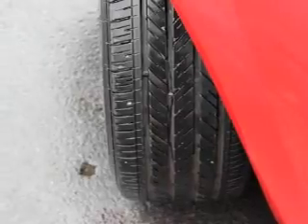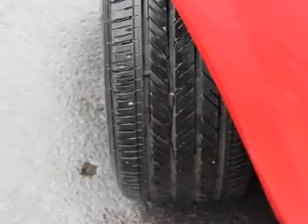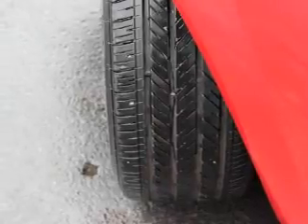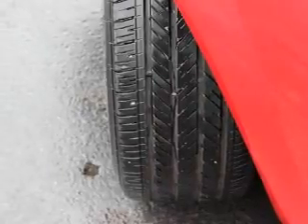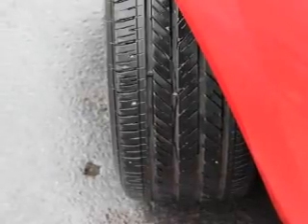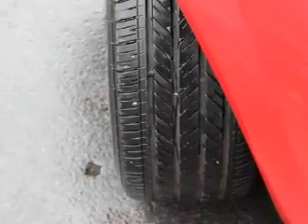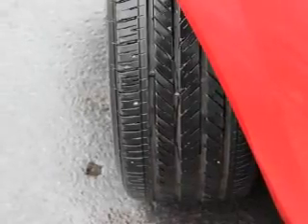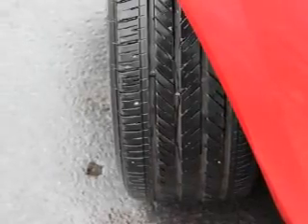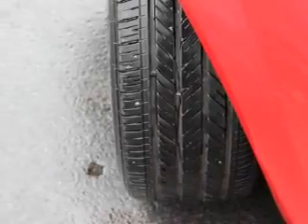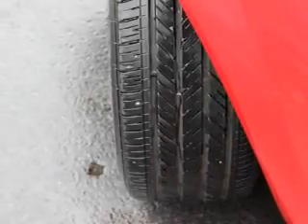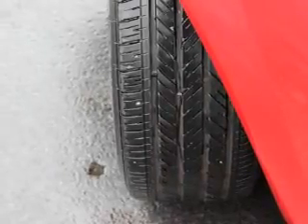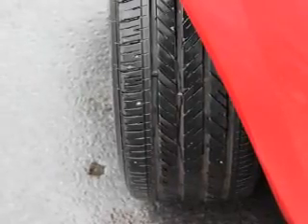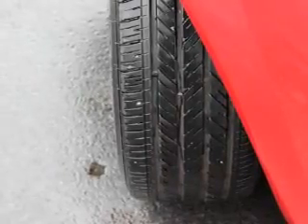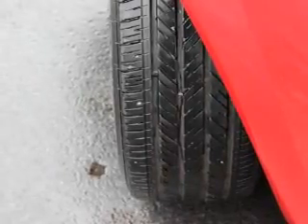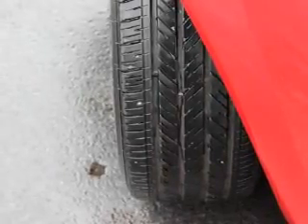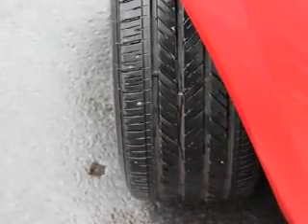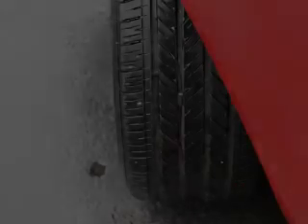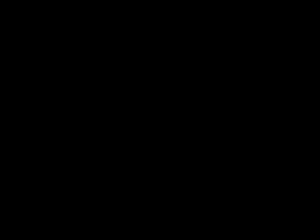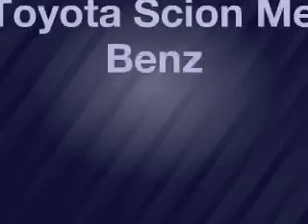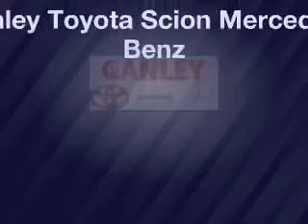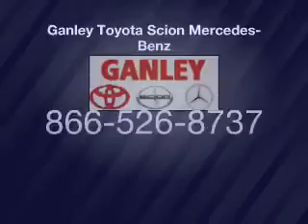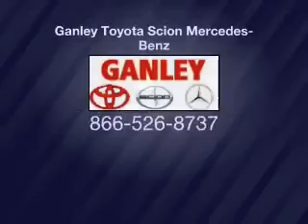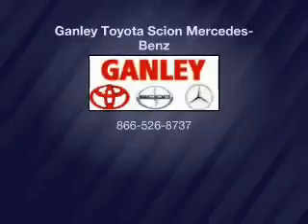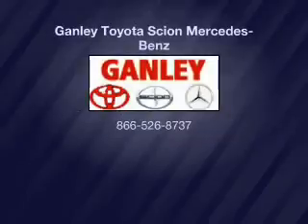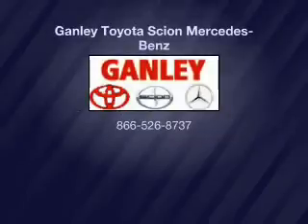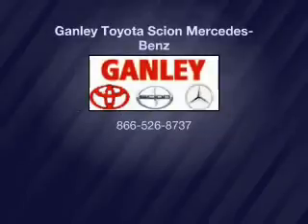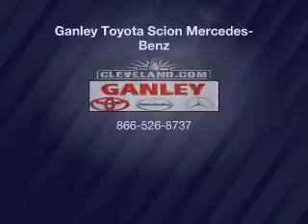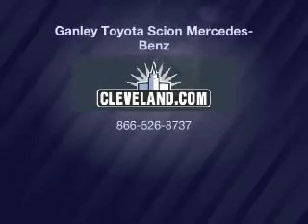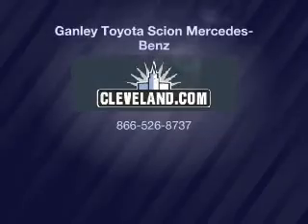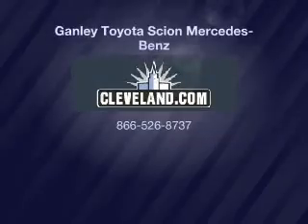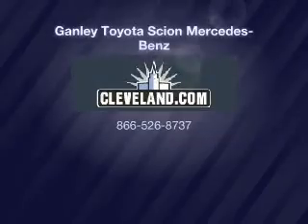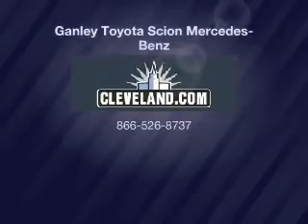Our website offers more information on all of our vehicles. See you soon!